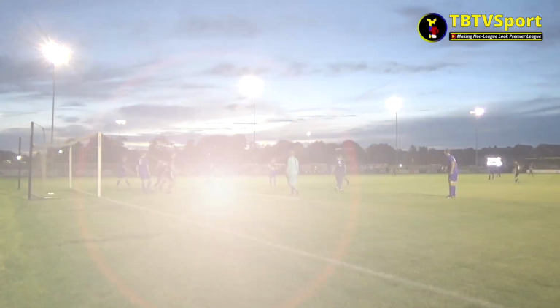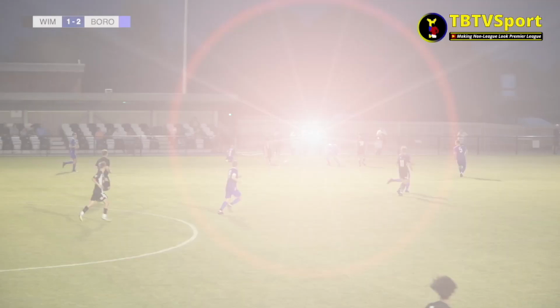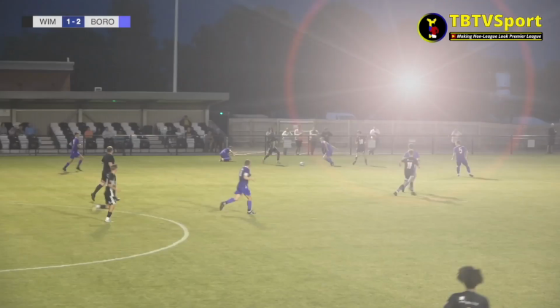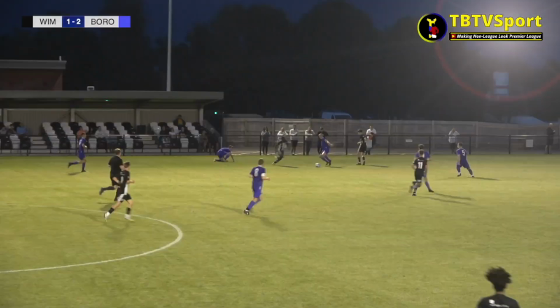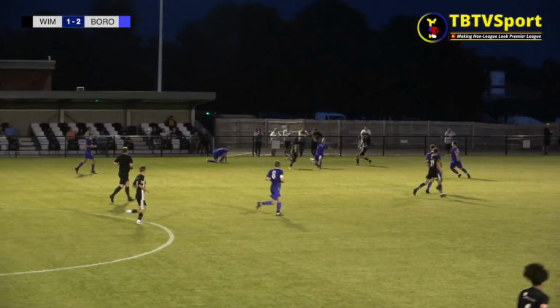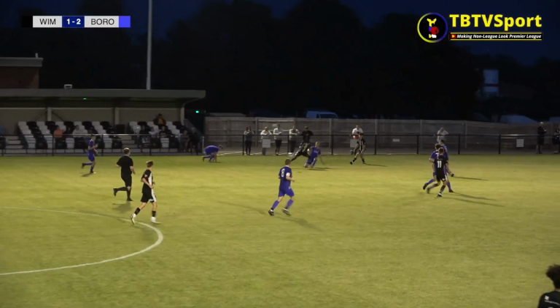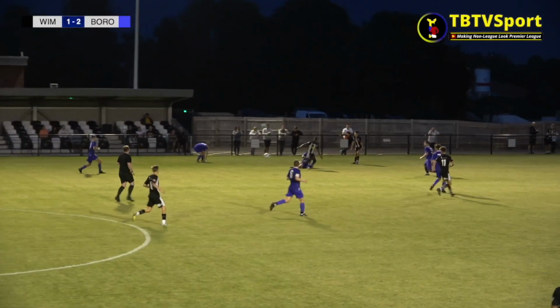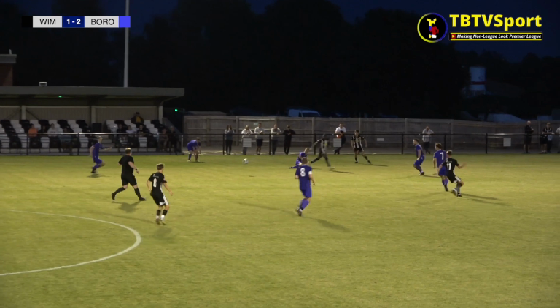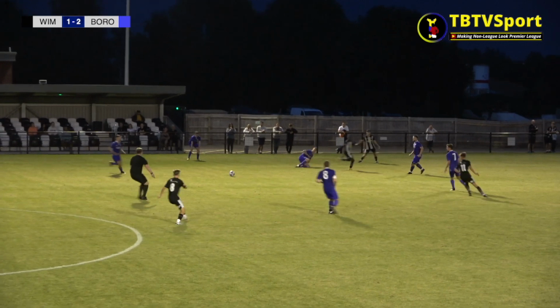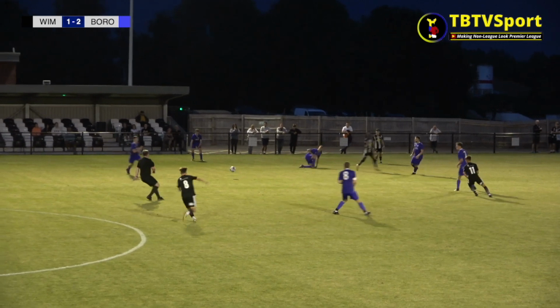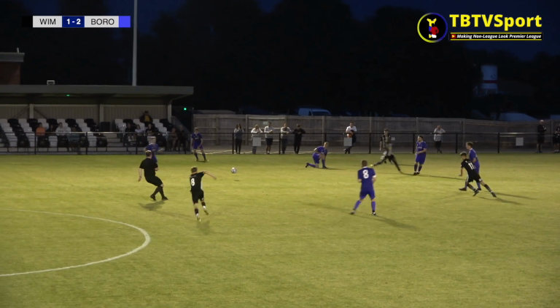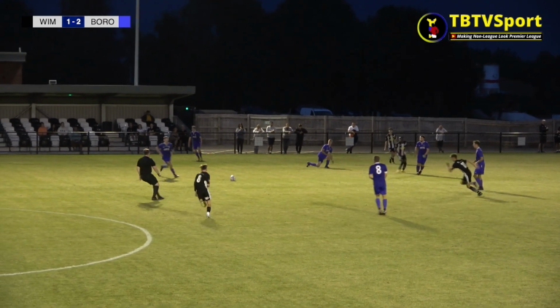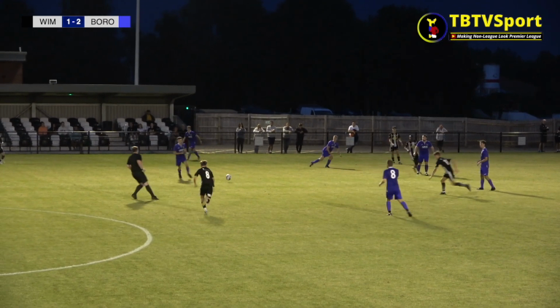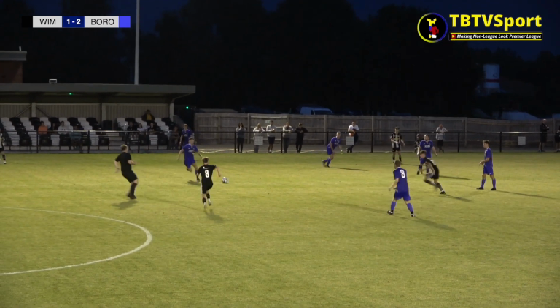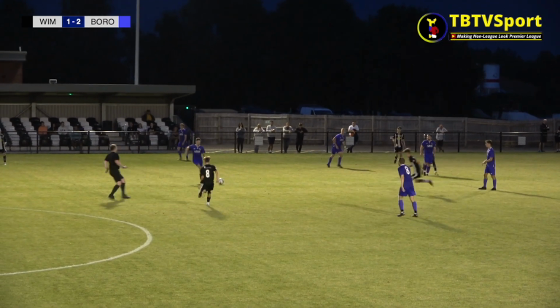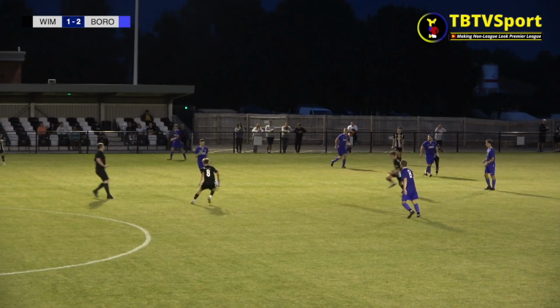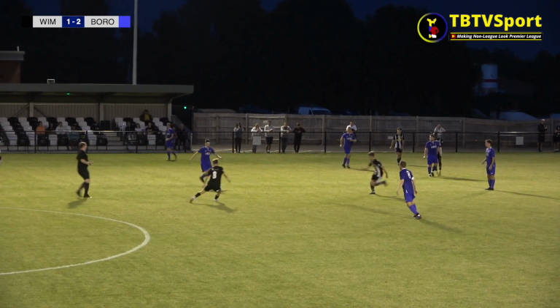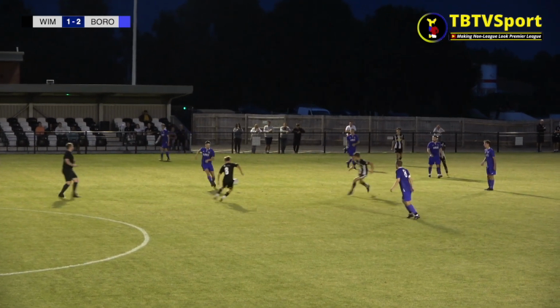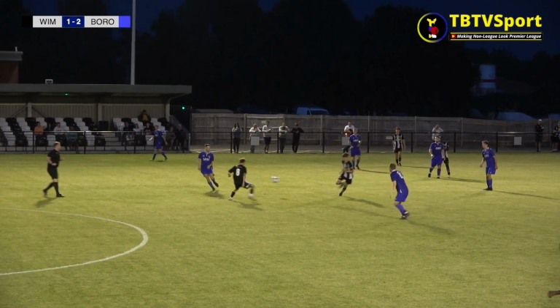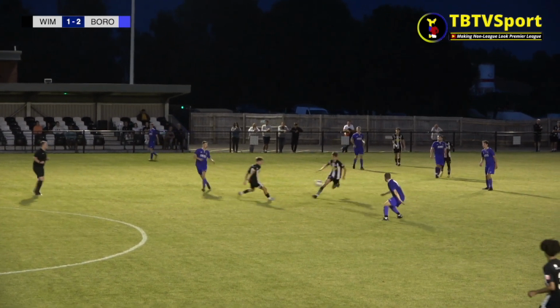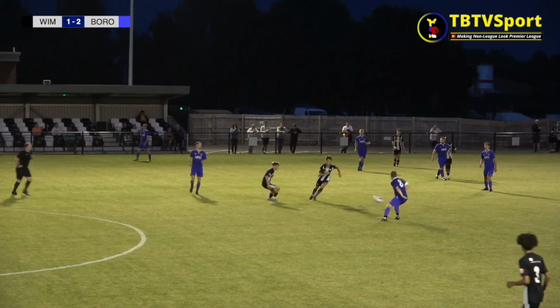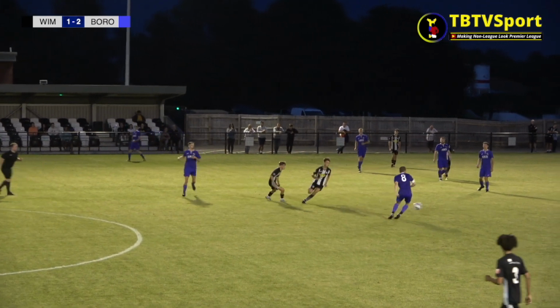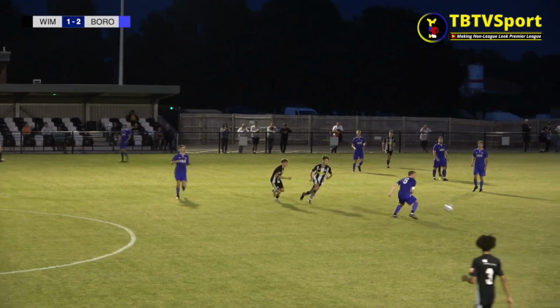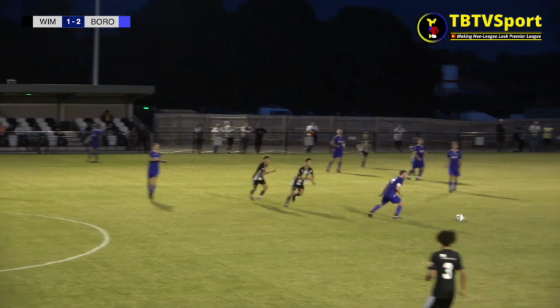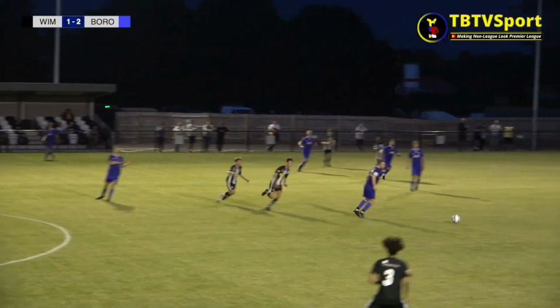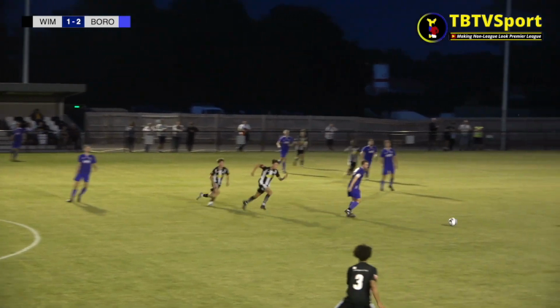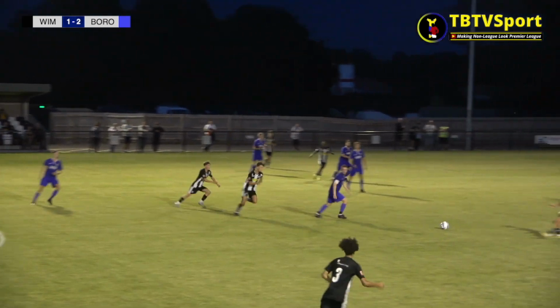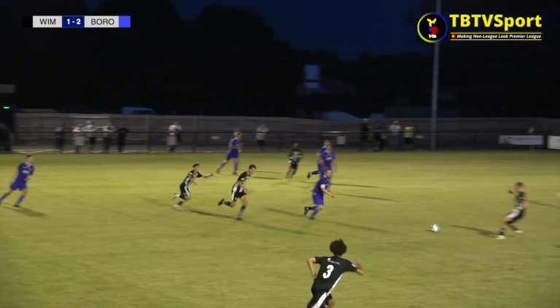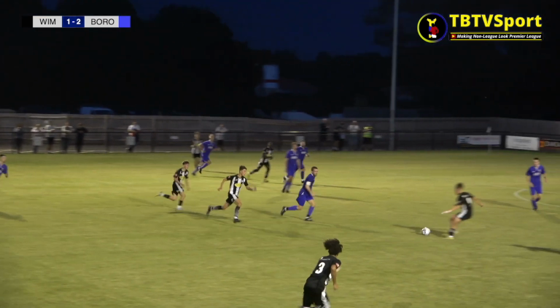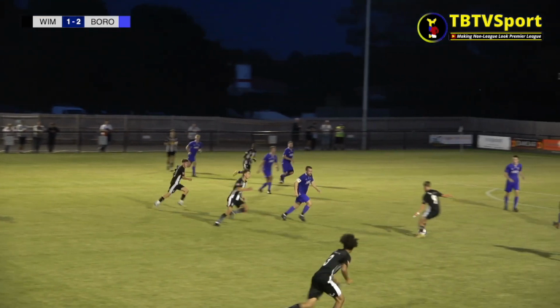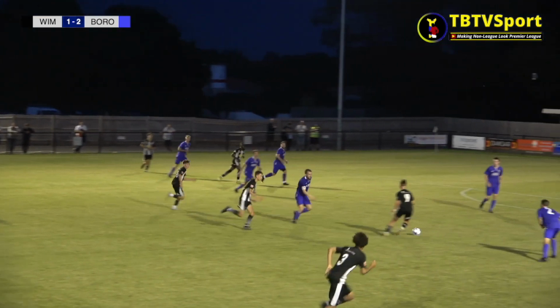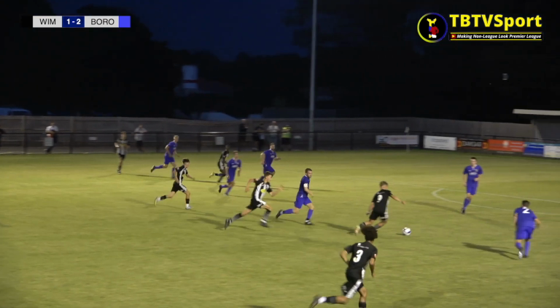Just a few minutes later and it was Turner again, this time with an audacious effort with the outside of his foot.